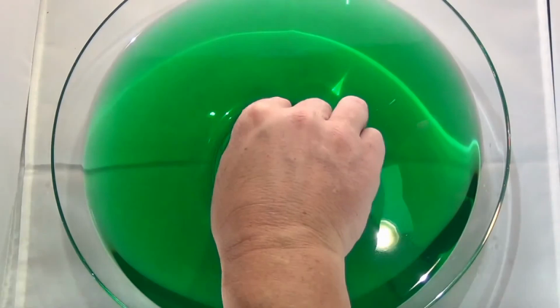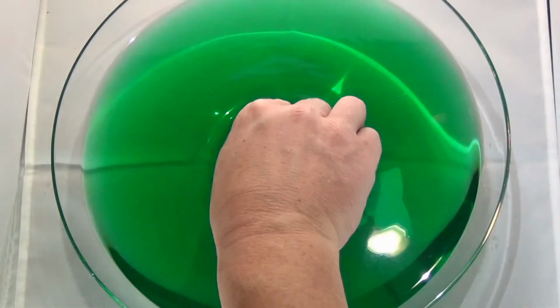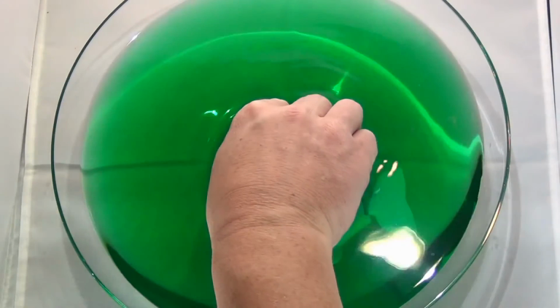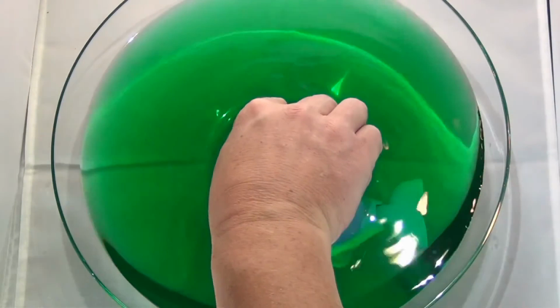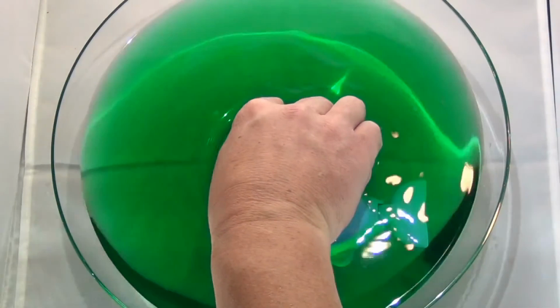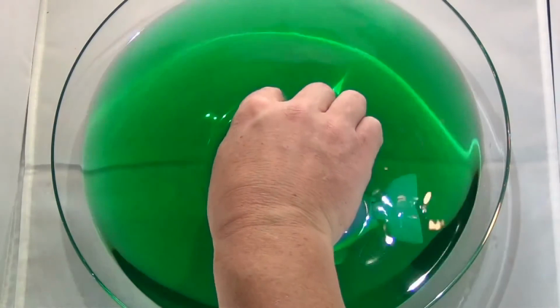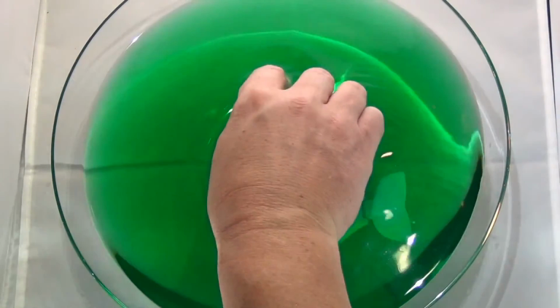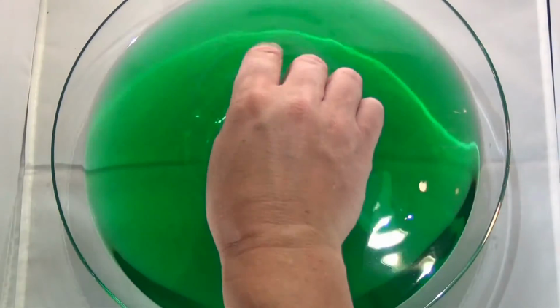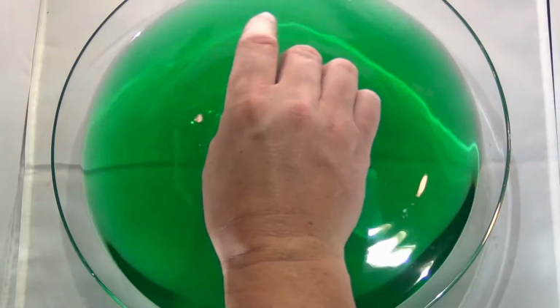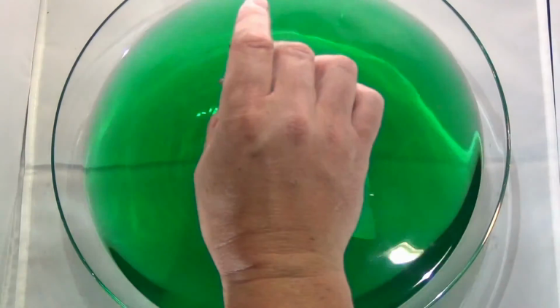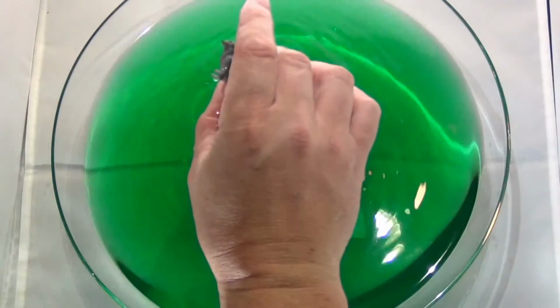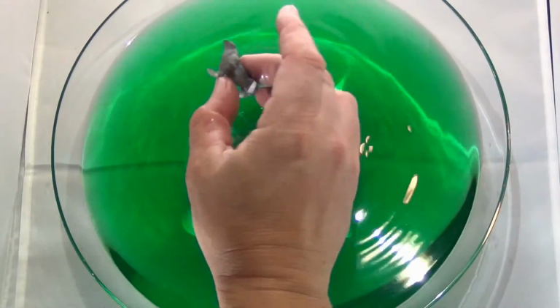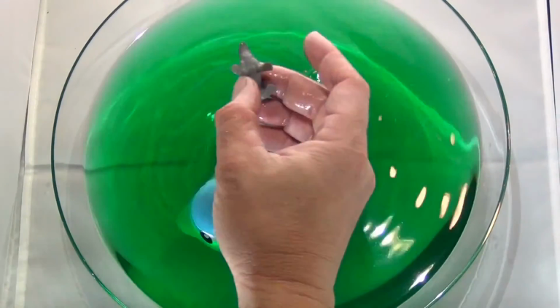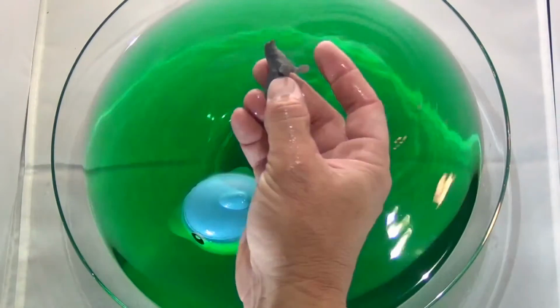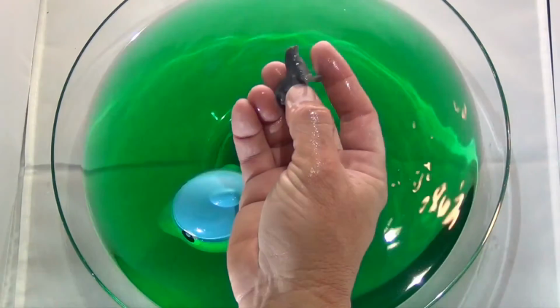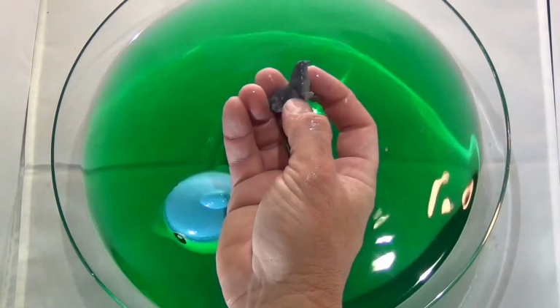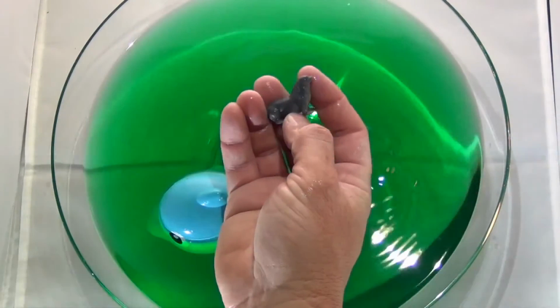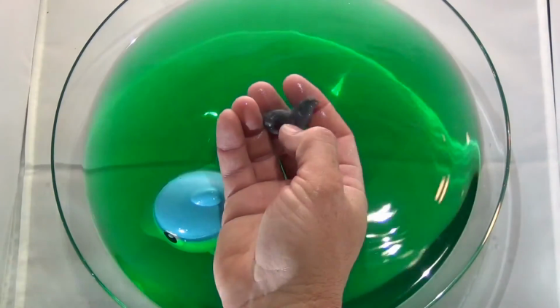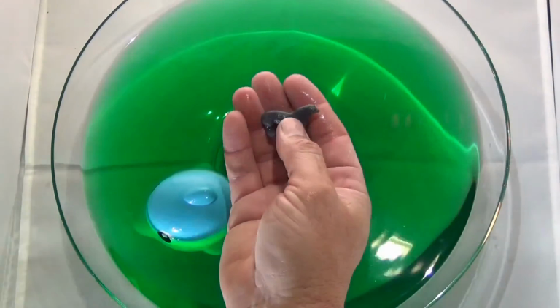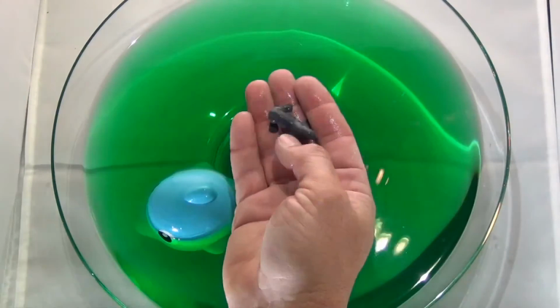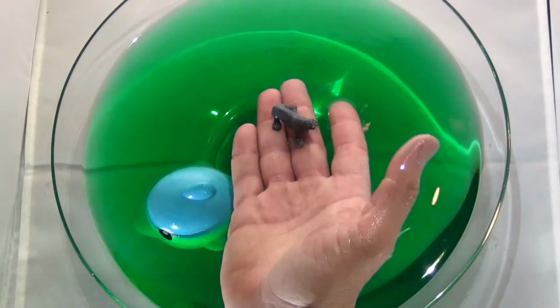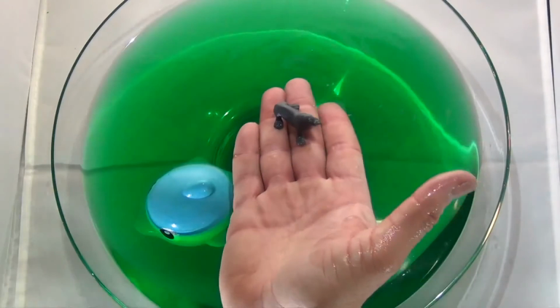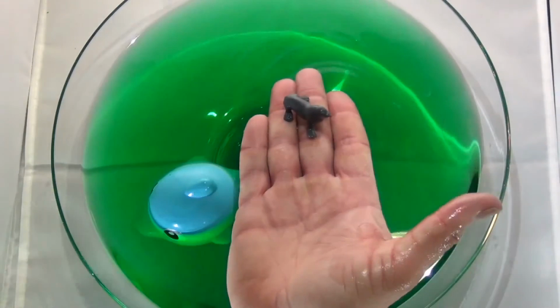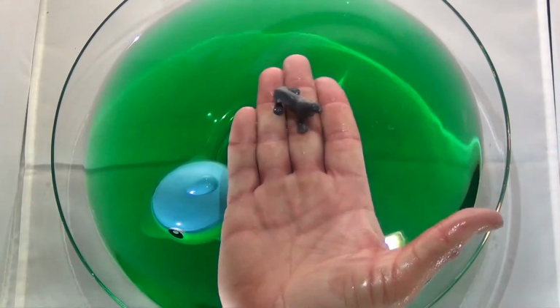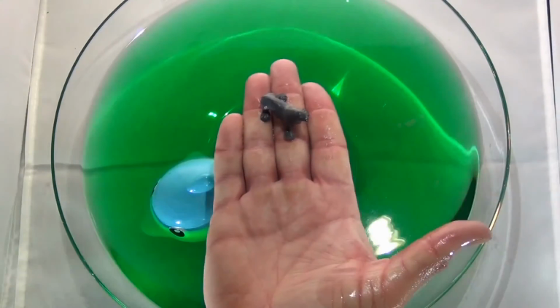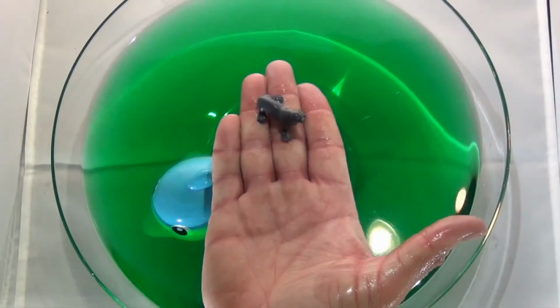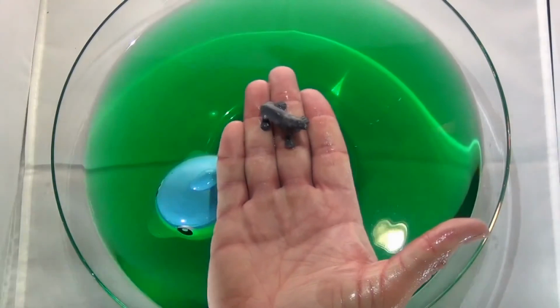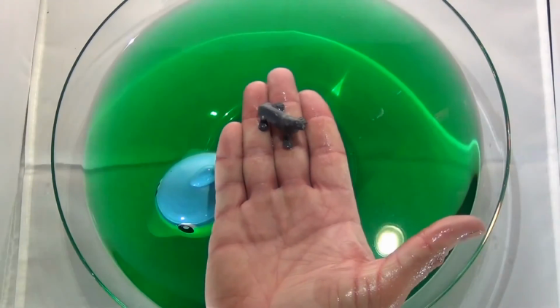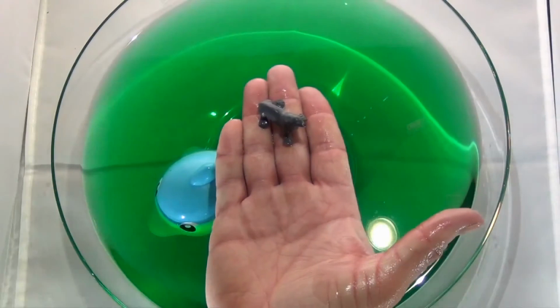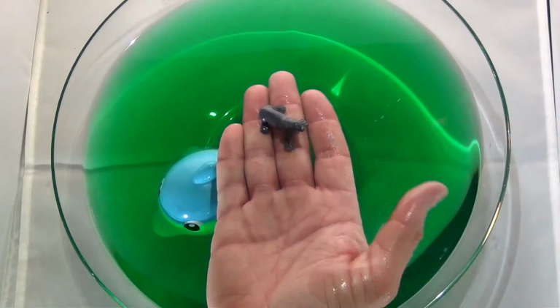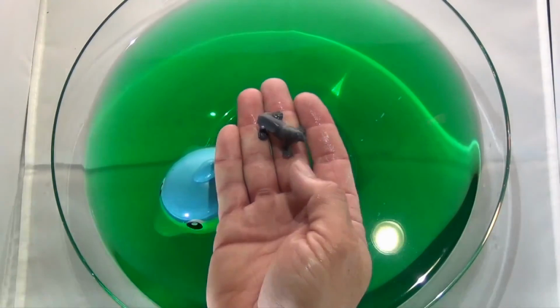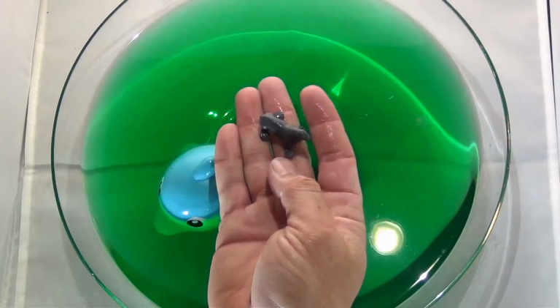Can you guess what animal this is? That's right! It's a field!